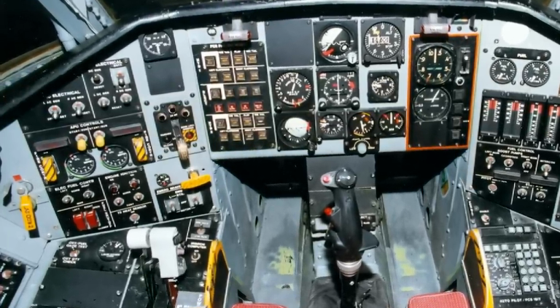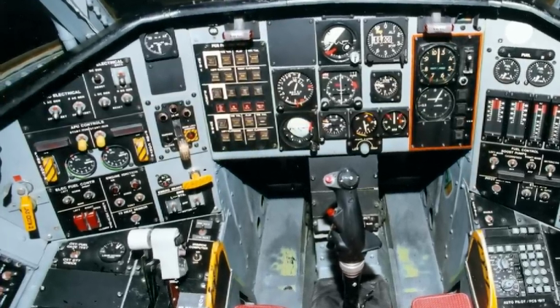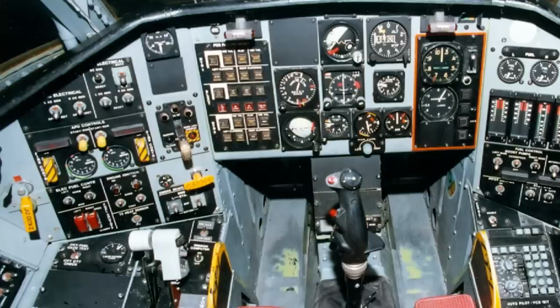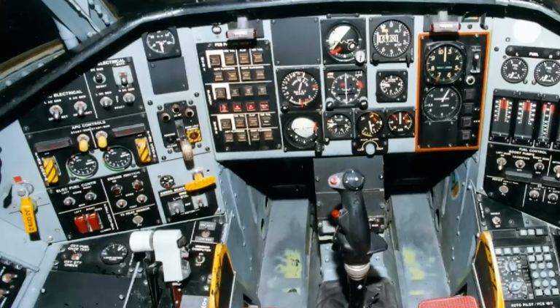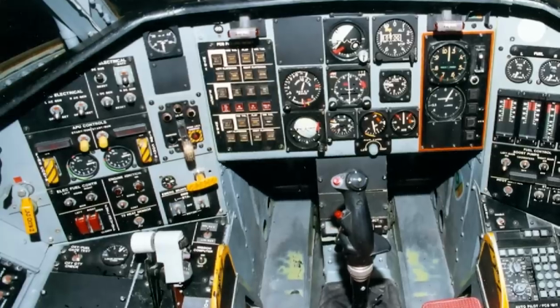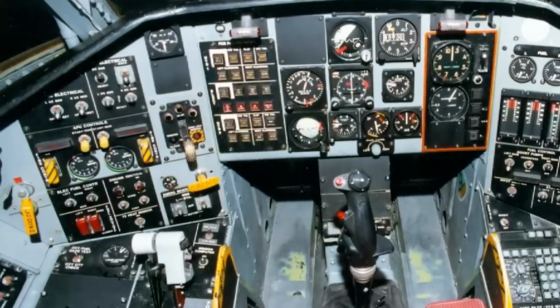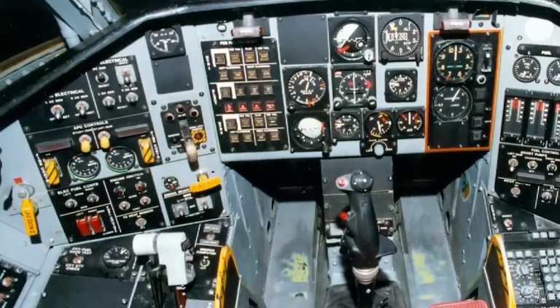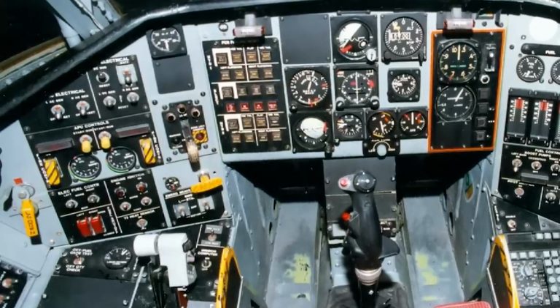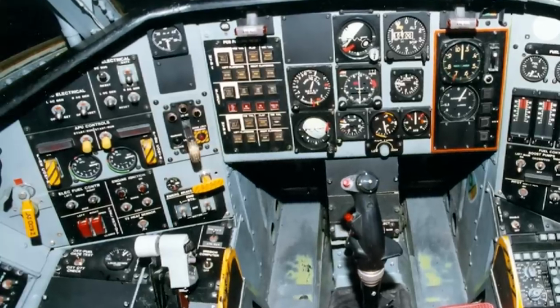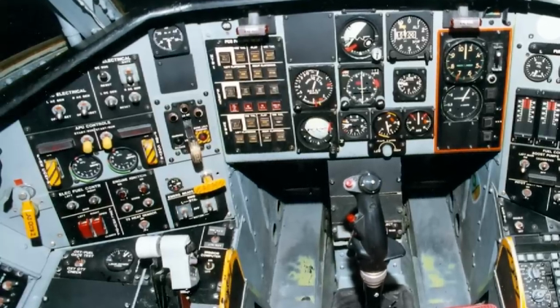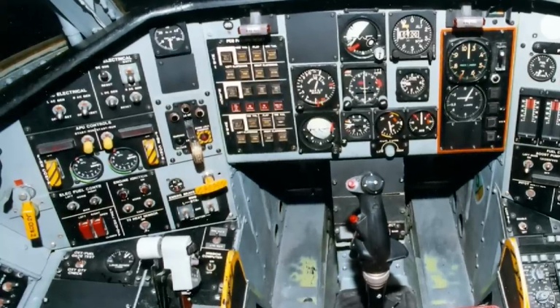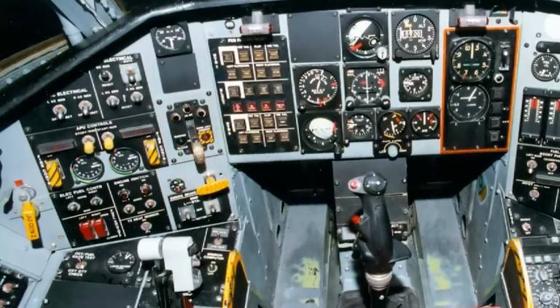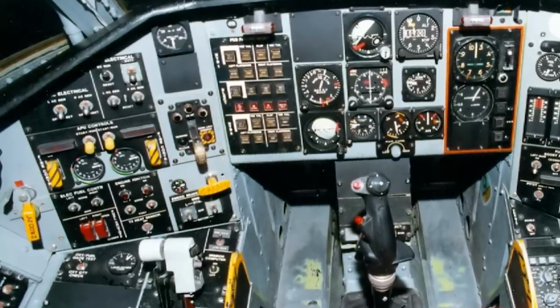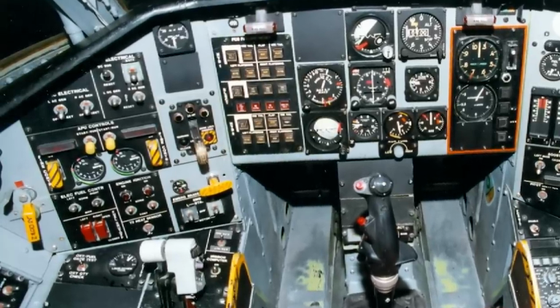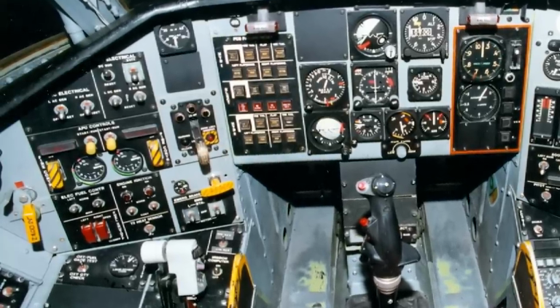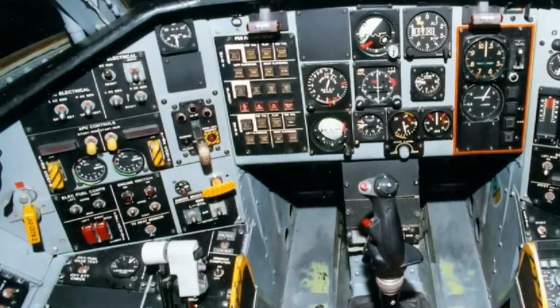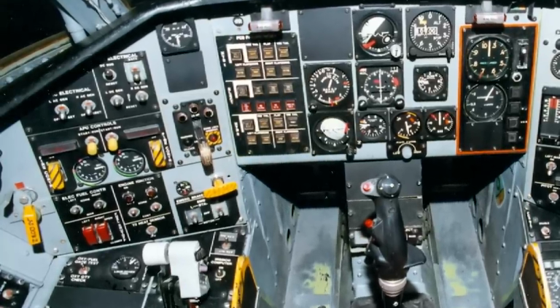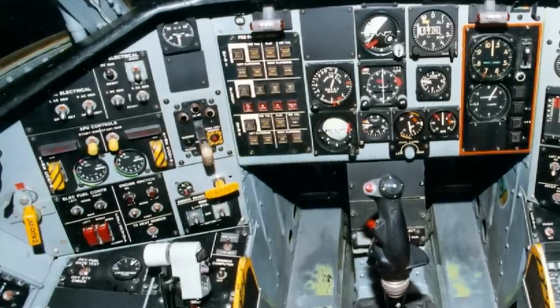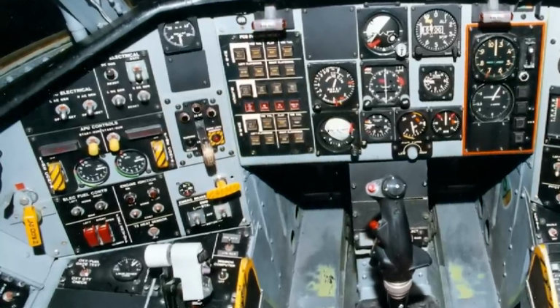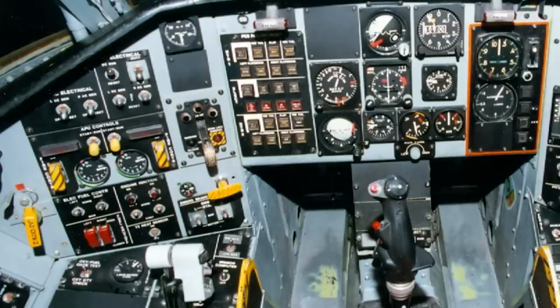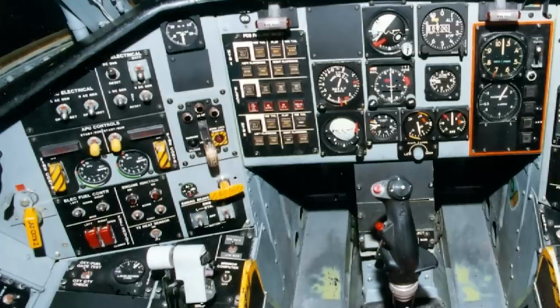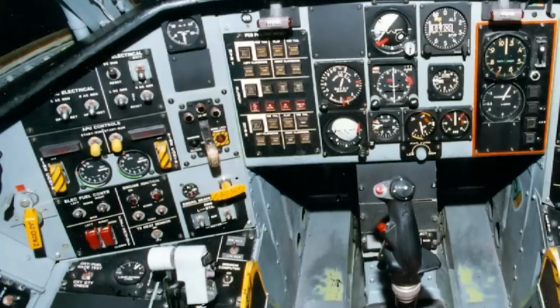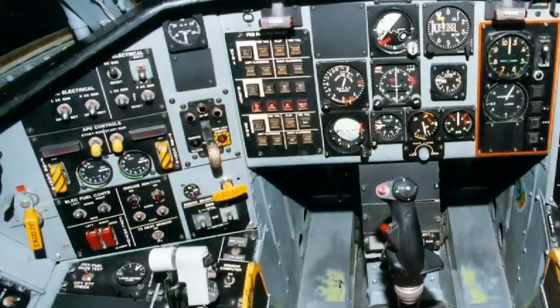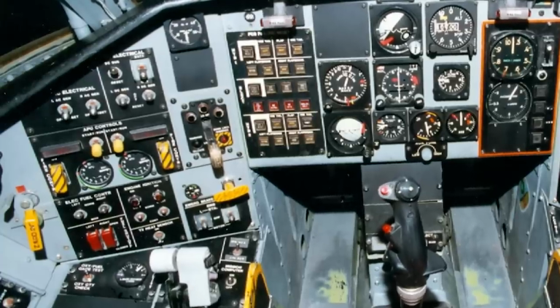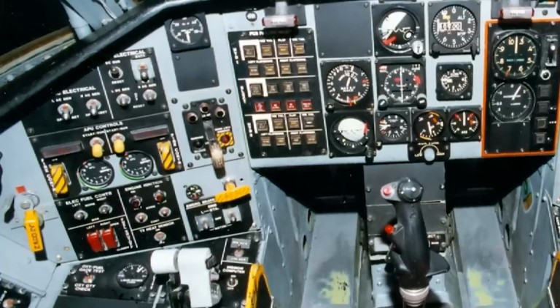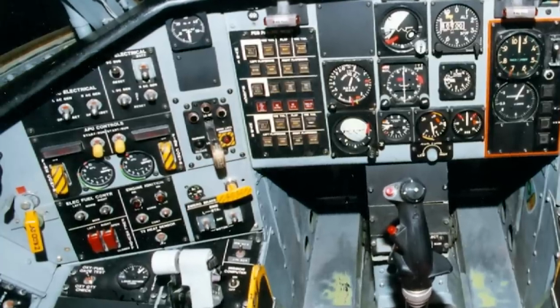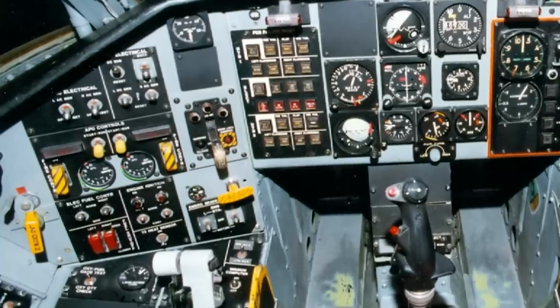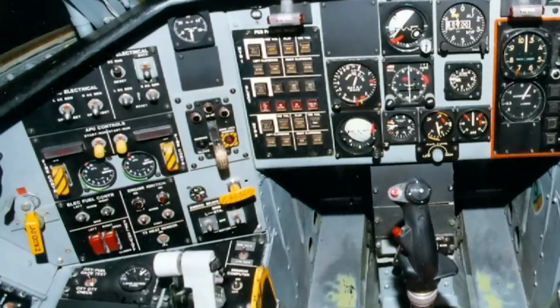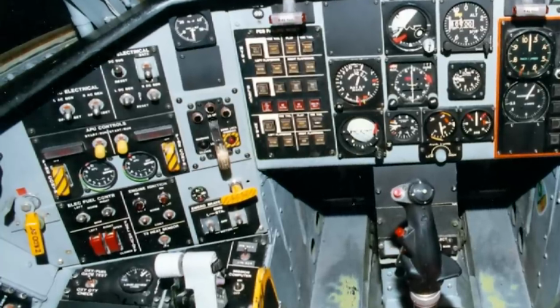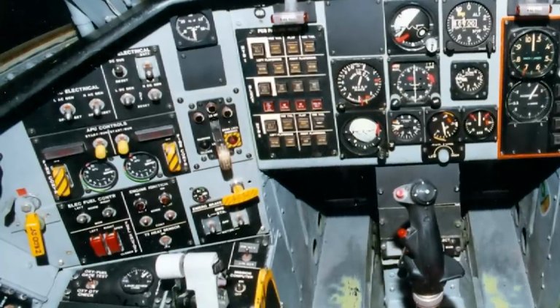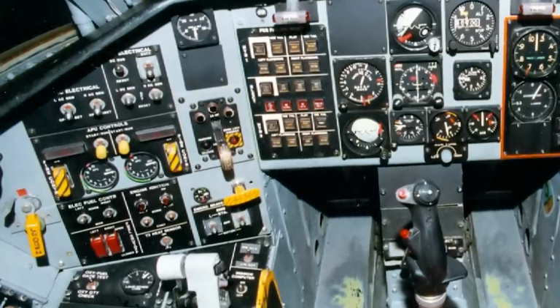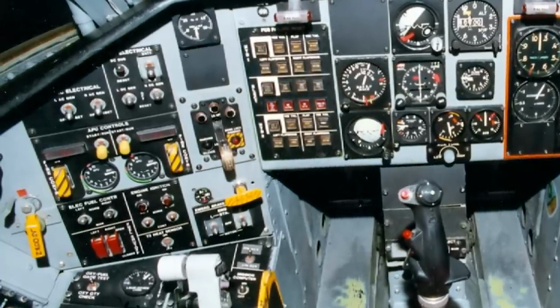The power source was two Garrett ATF-36 turbofan engines, giving the Tacit Blue a maximum speed of 290 miles per hour.